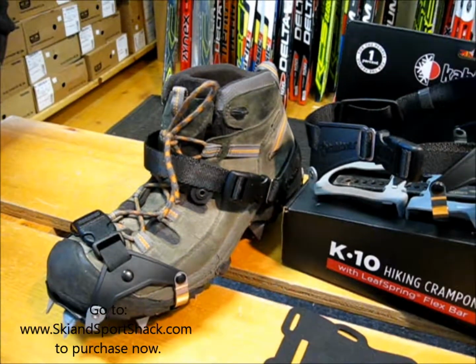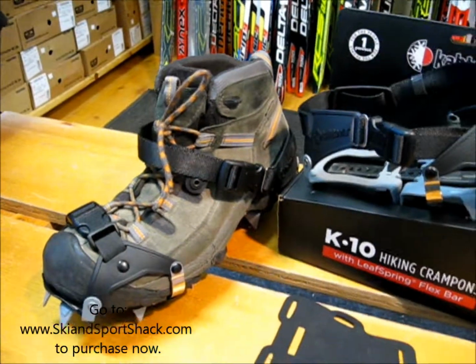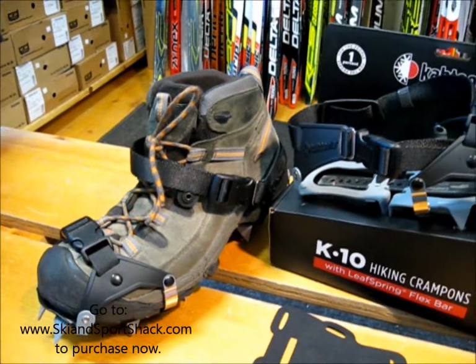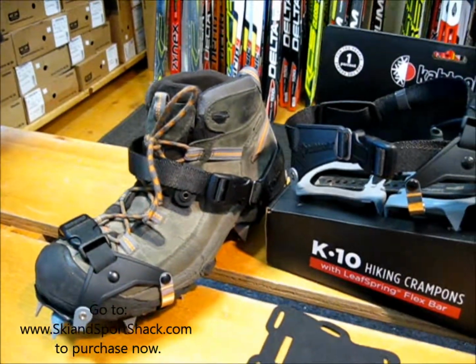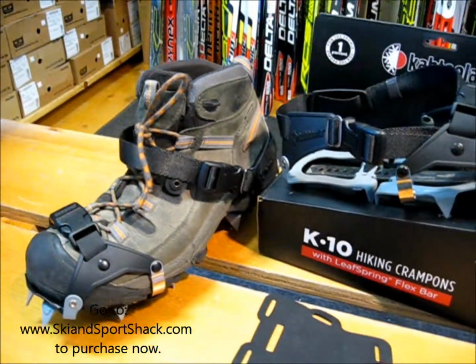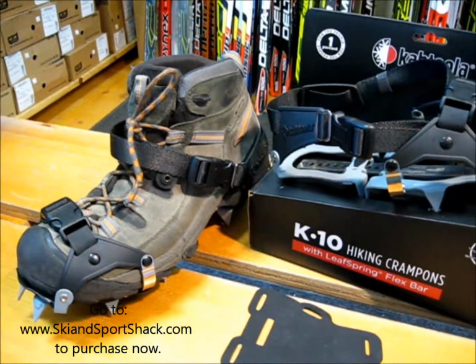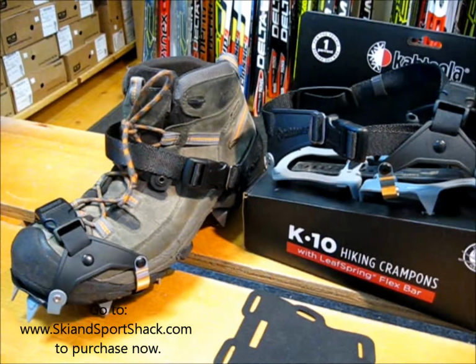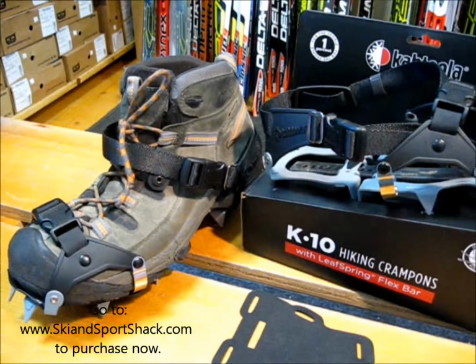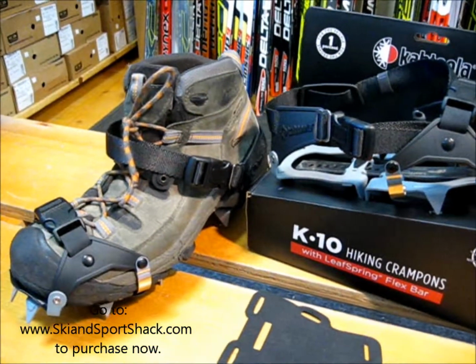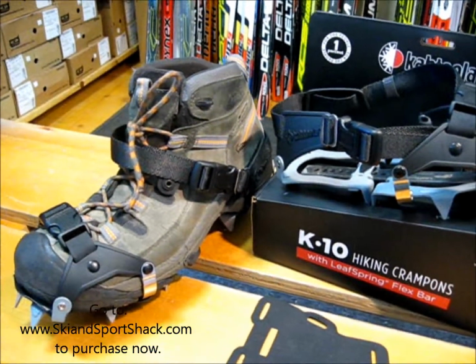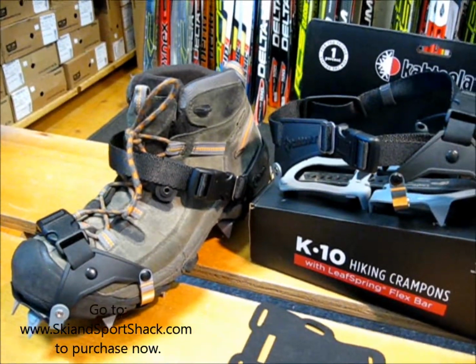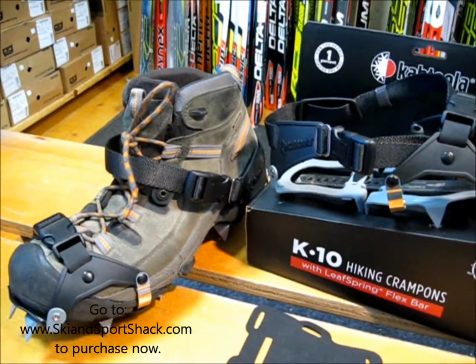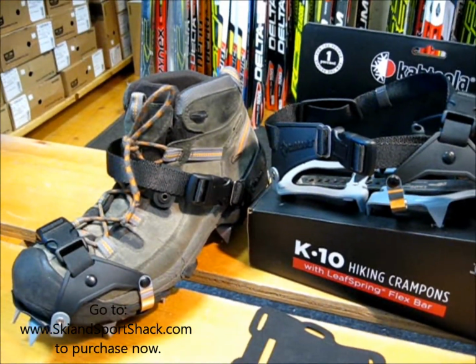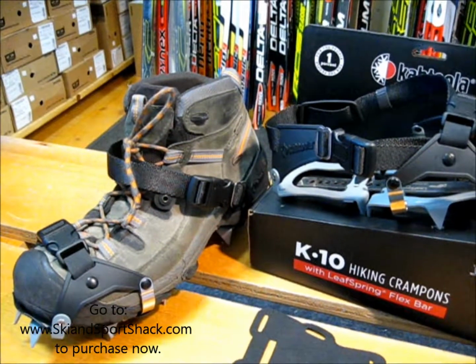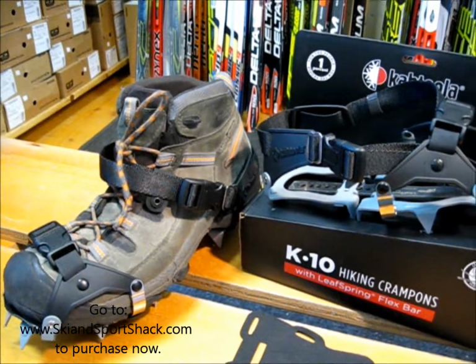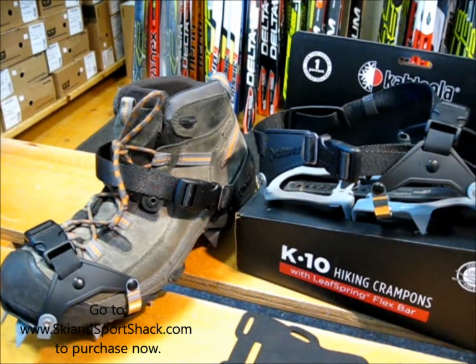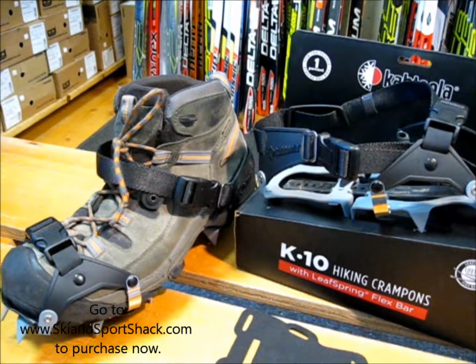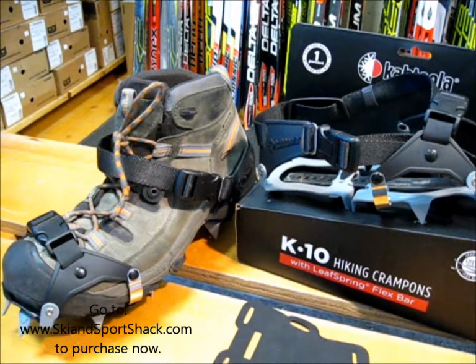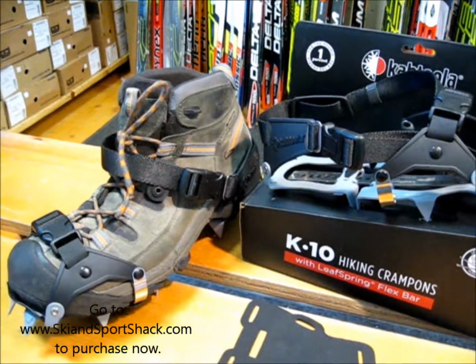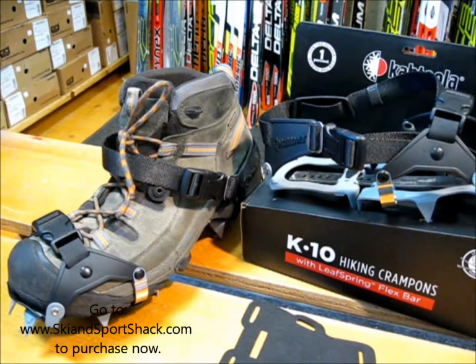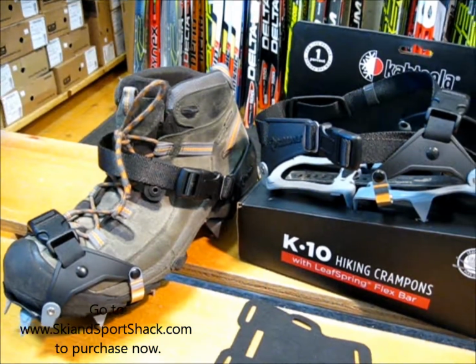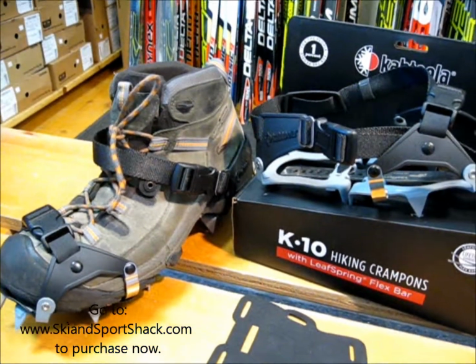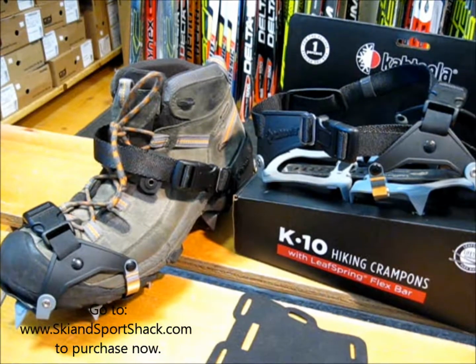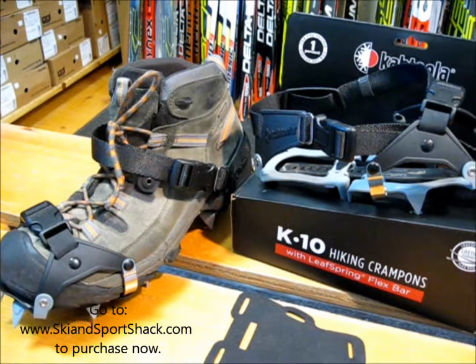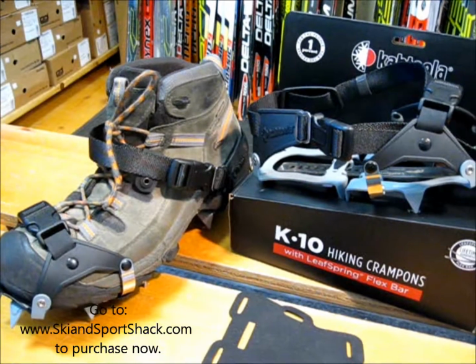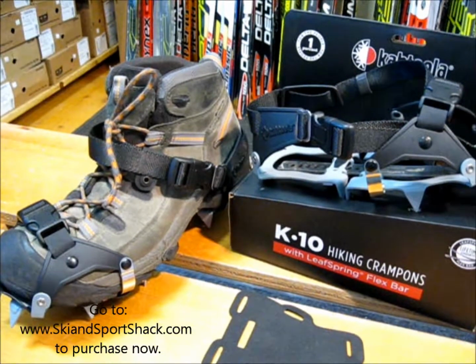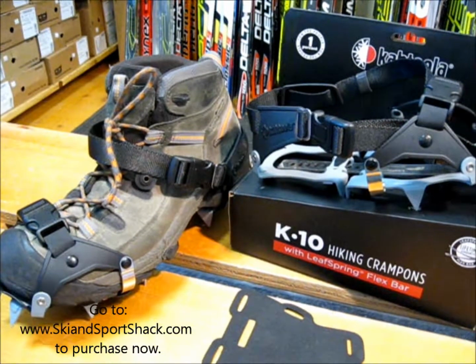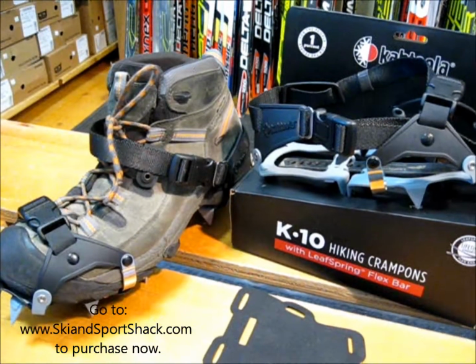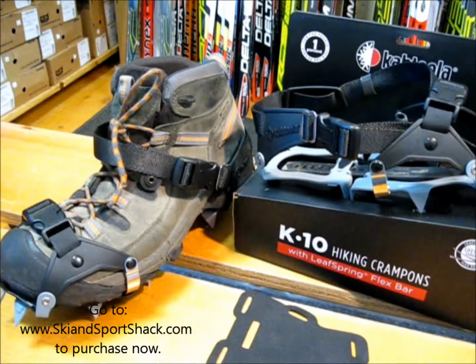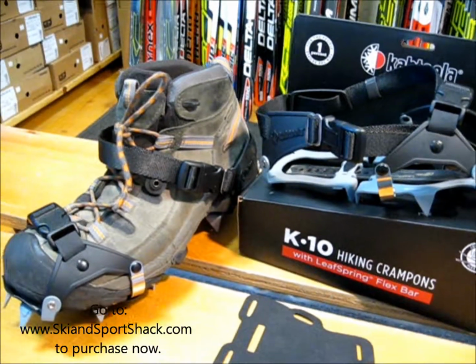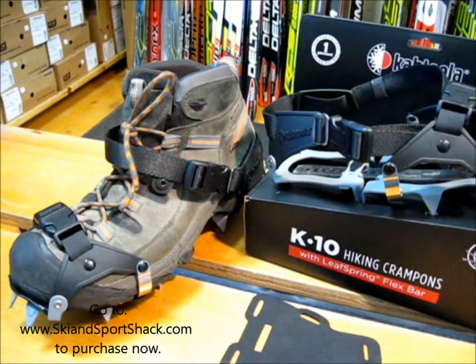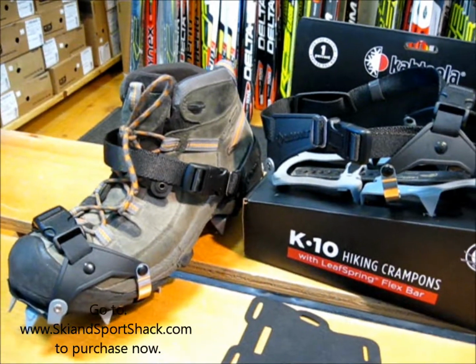You can purchase the hiking crampons at our website at skiandsportshack.com.